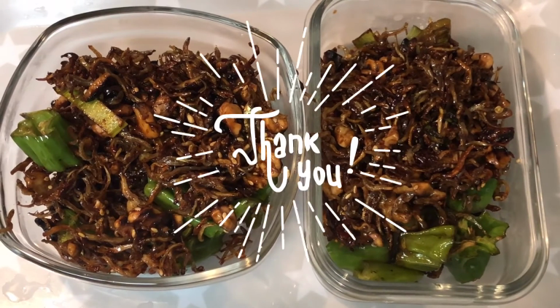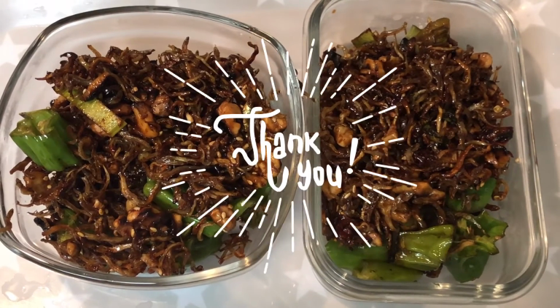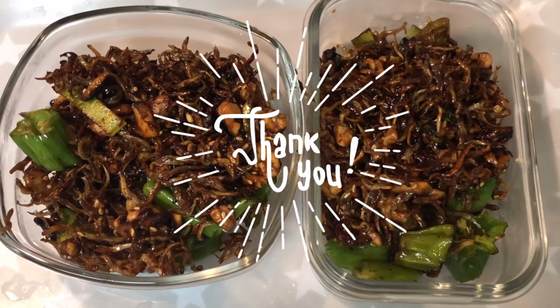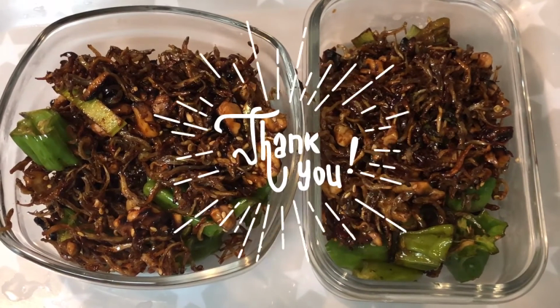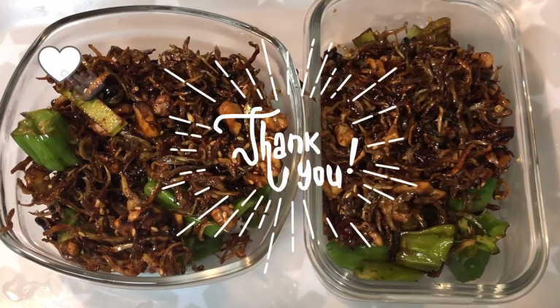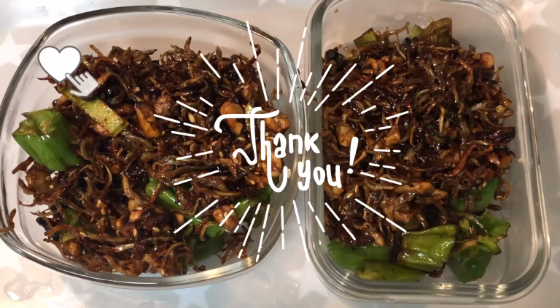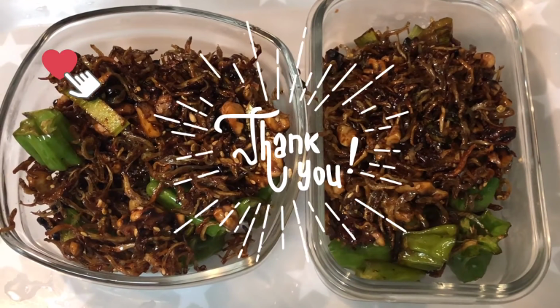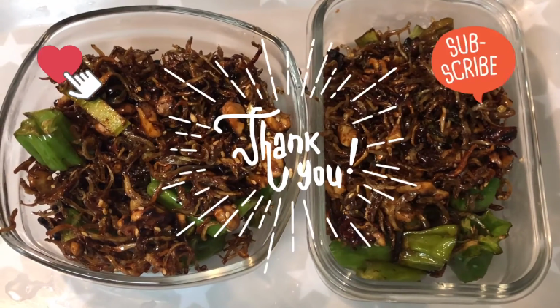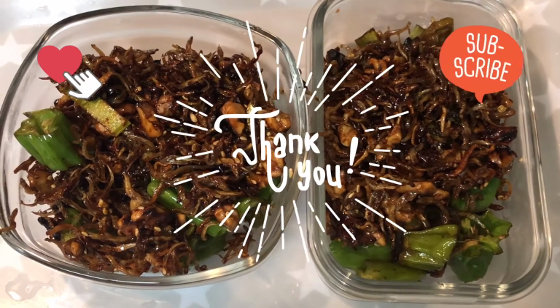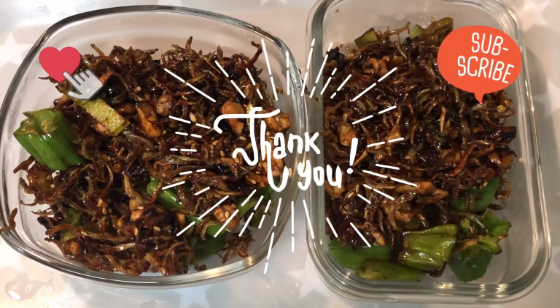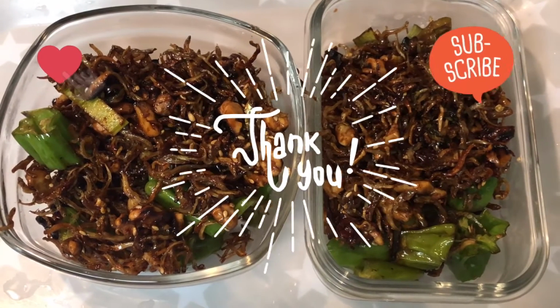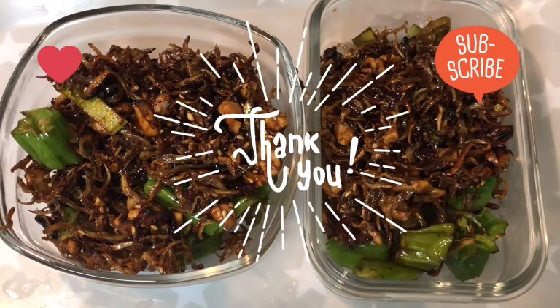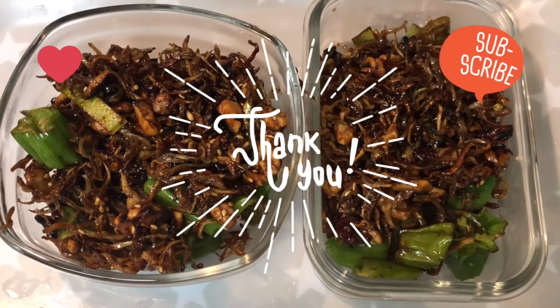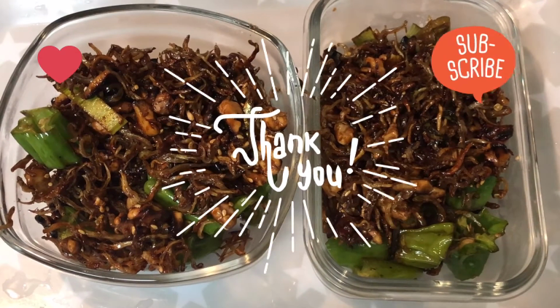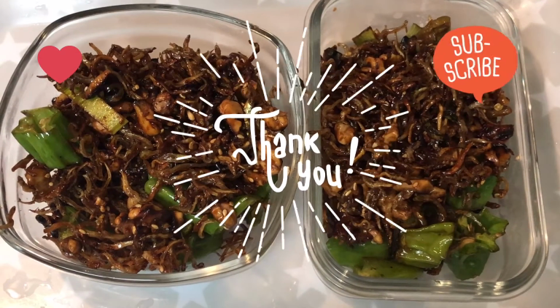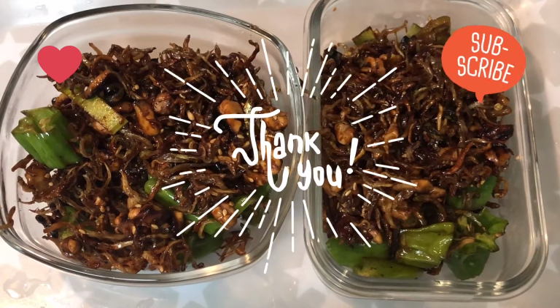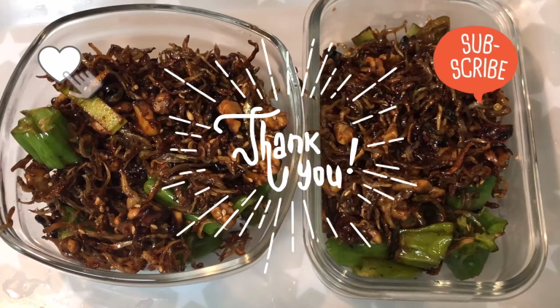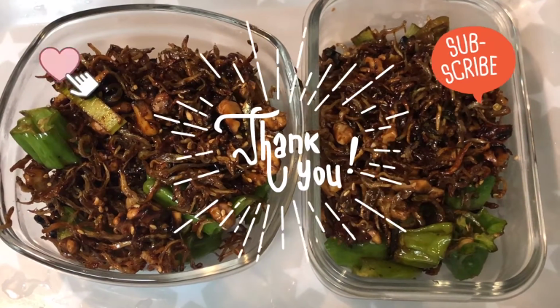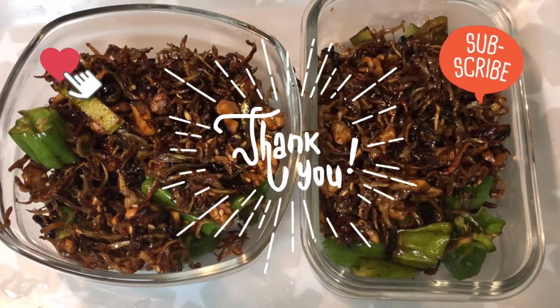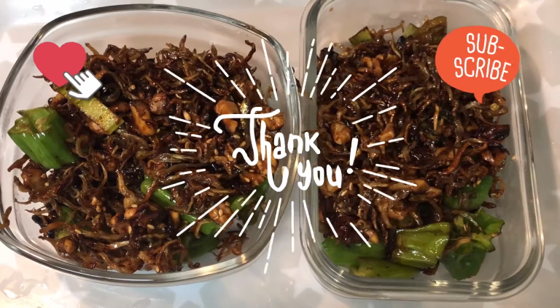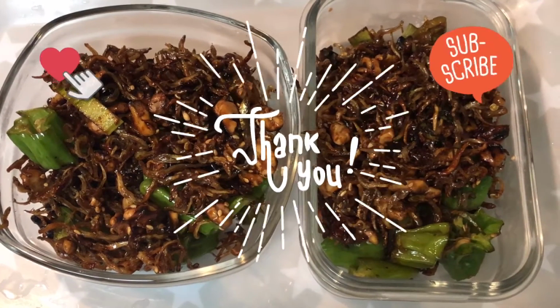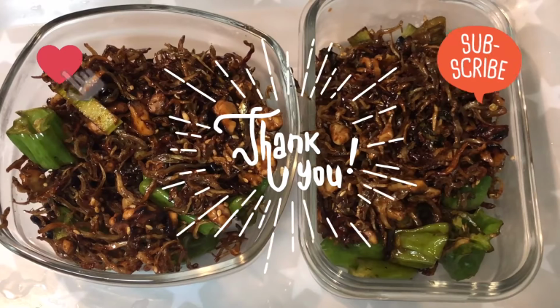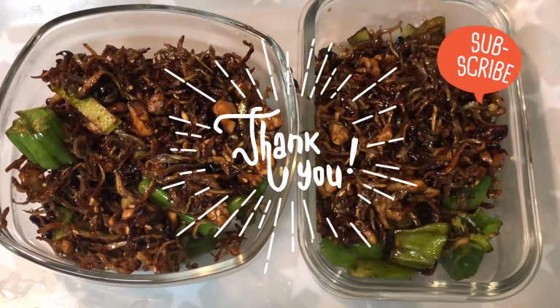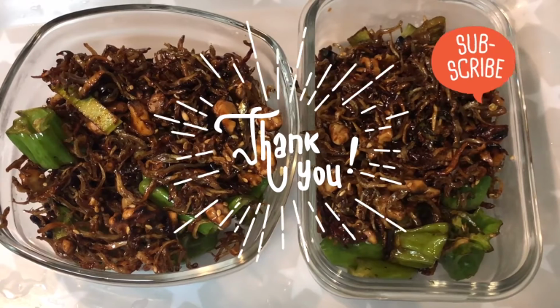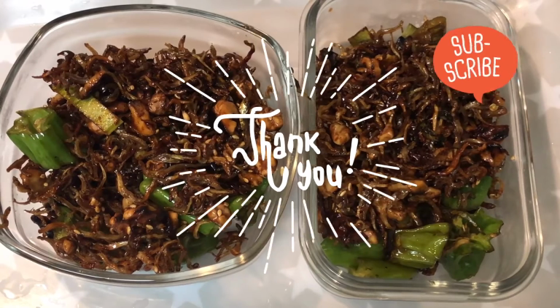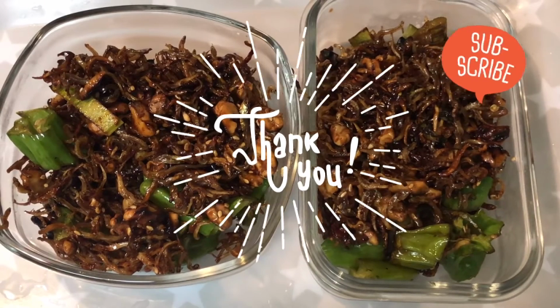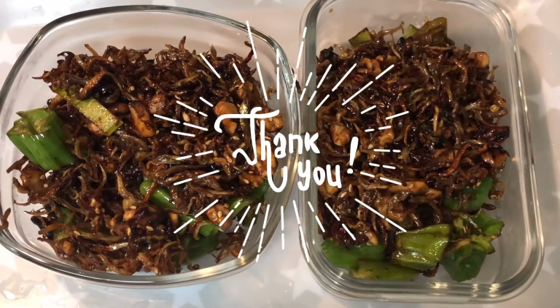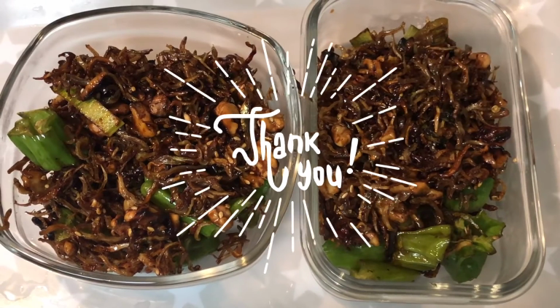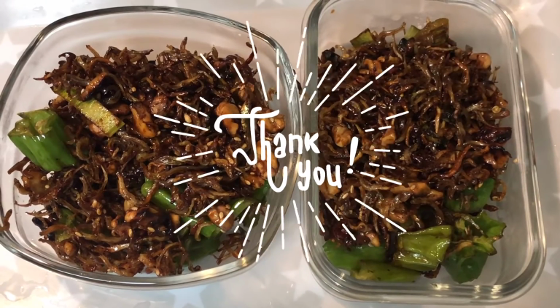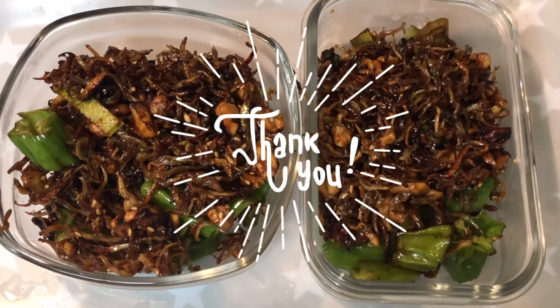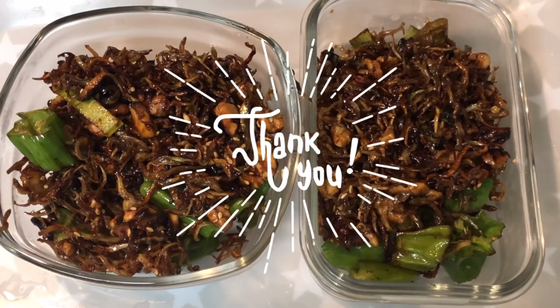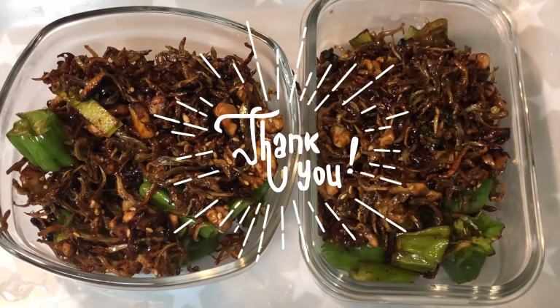Thank you for watching. Hope you make this at home too. Don't forget to like and subscribe.